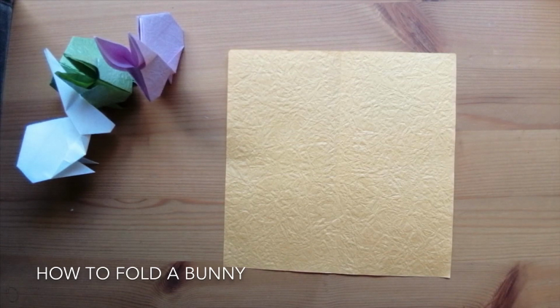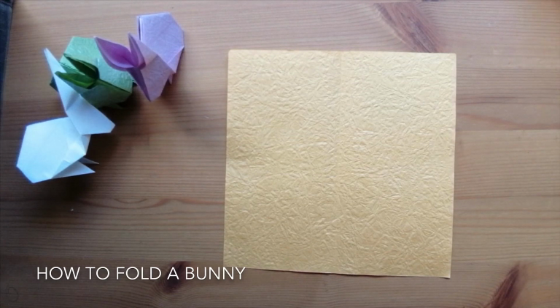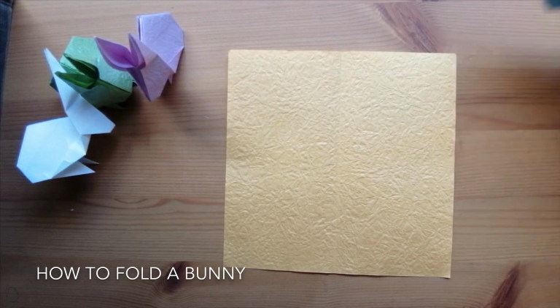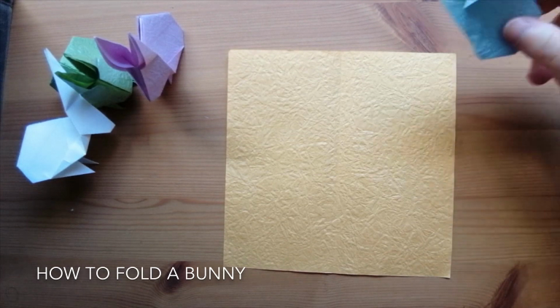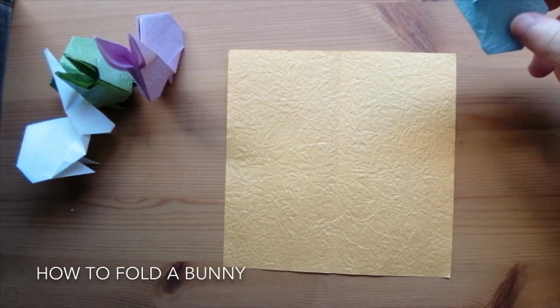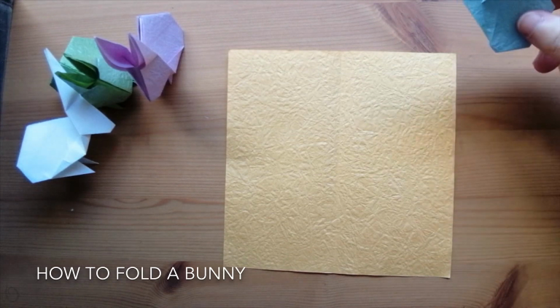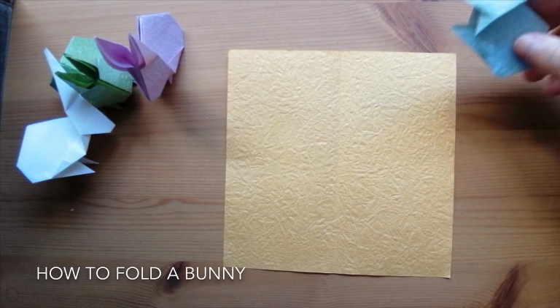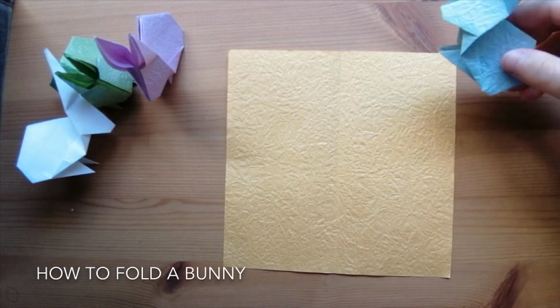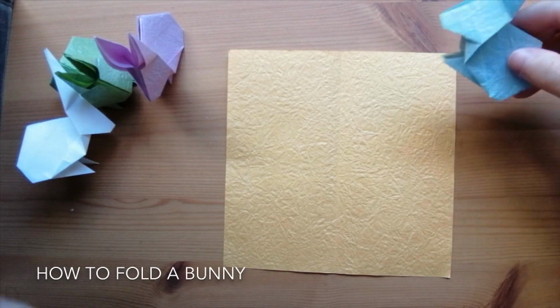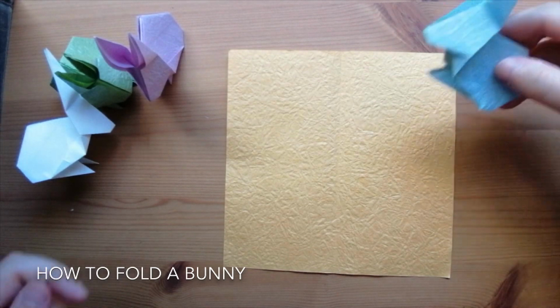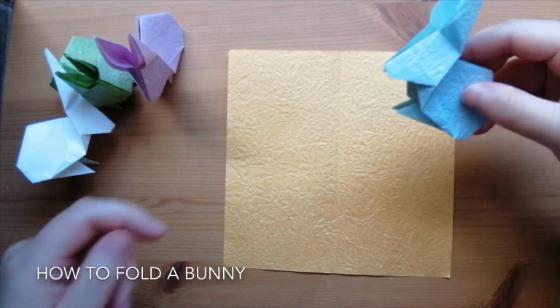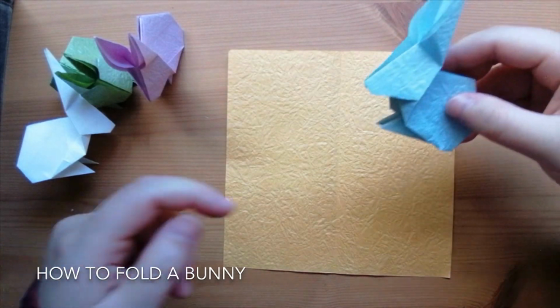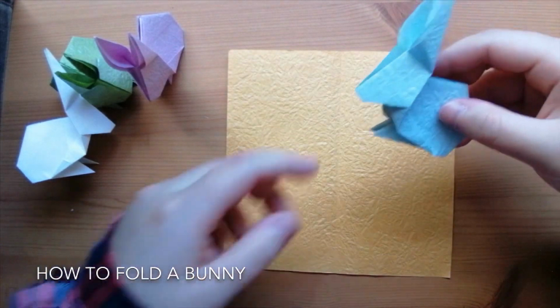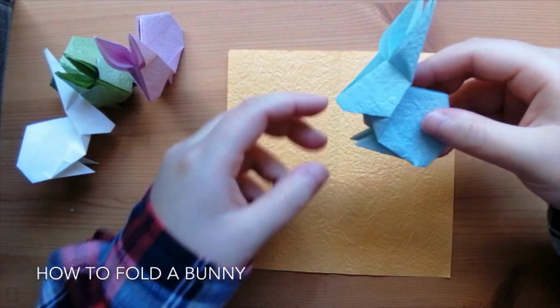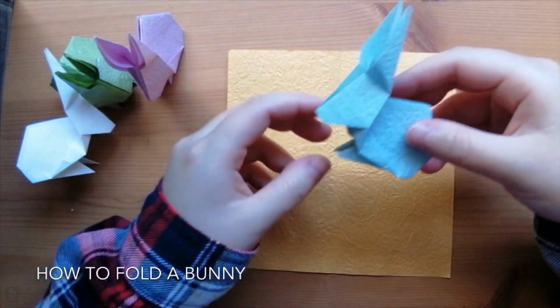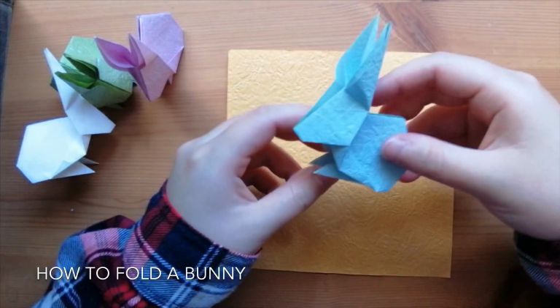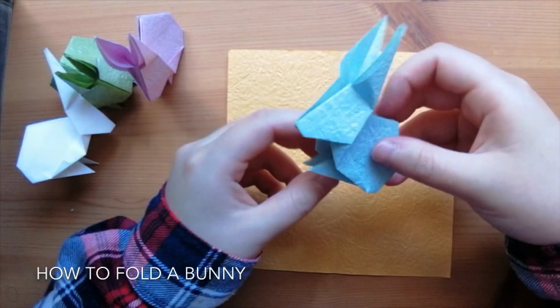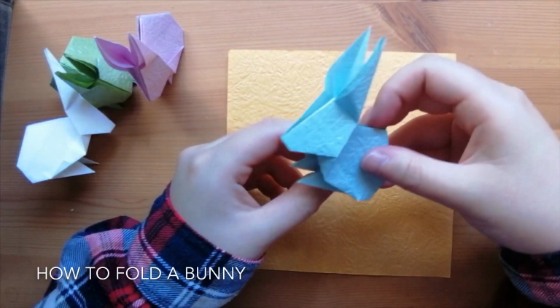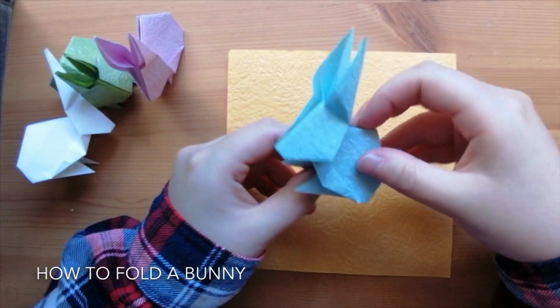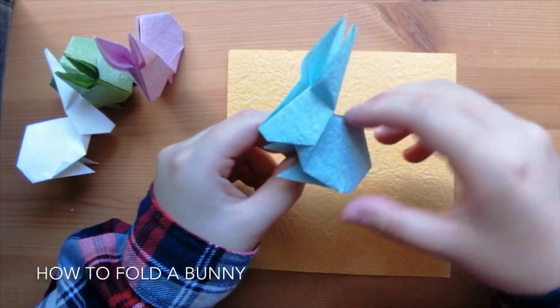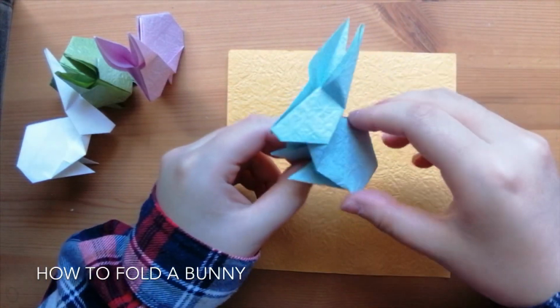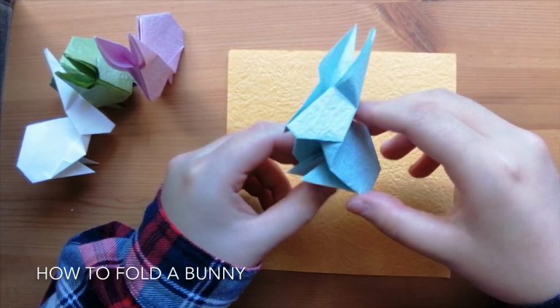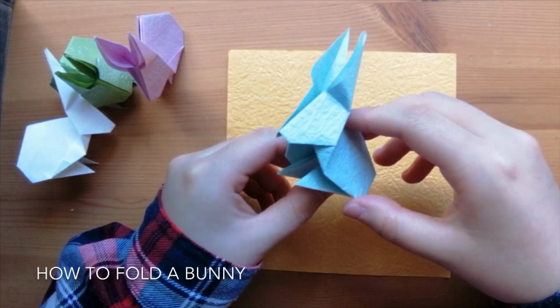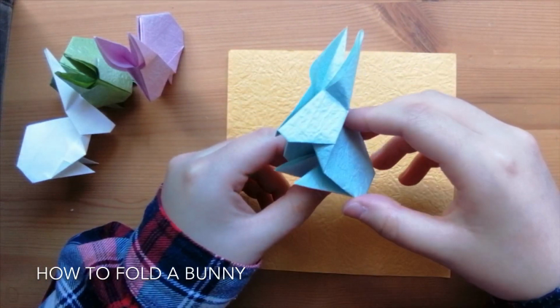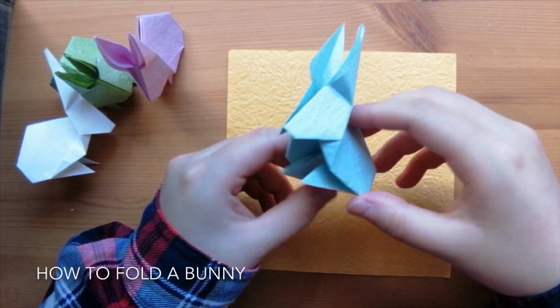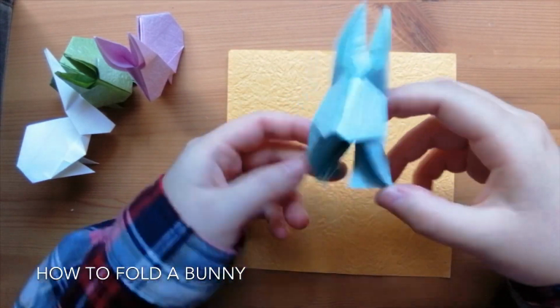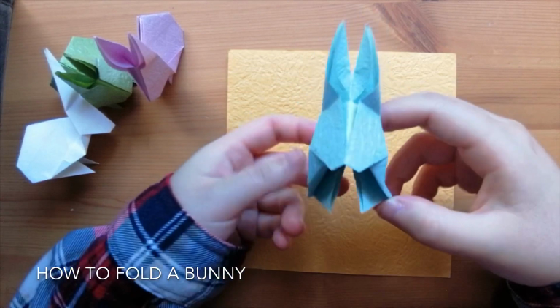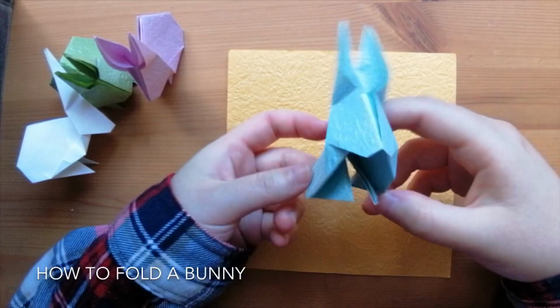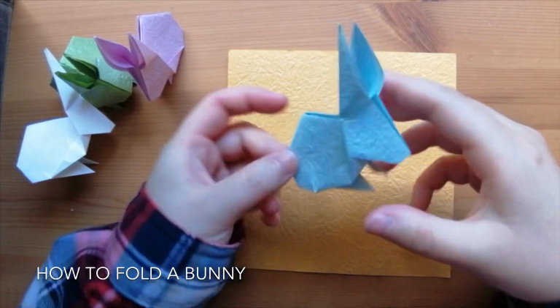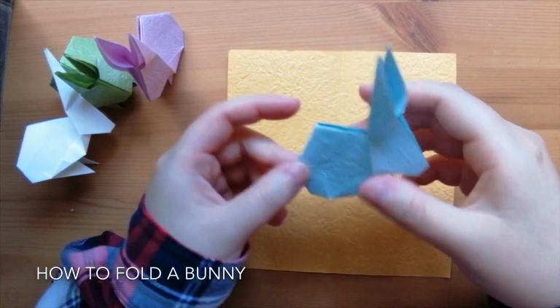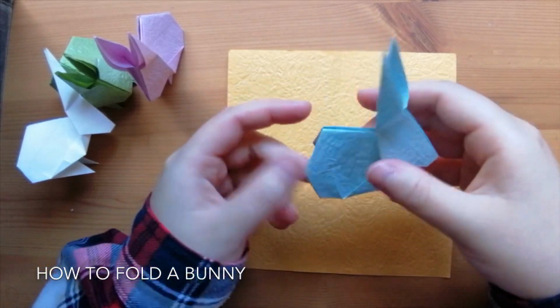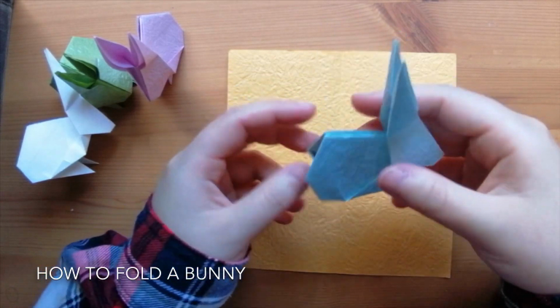Hey guys, it's Walna from Origami Canada and today I'll be showing you guys how to make a bunny.